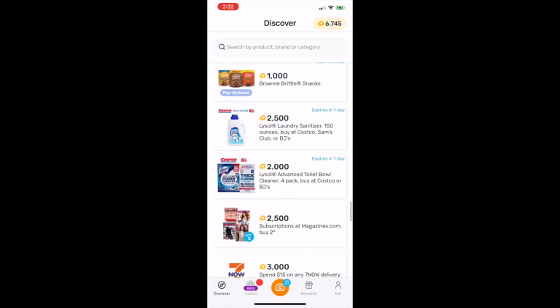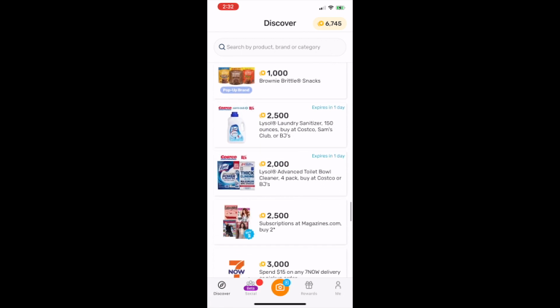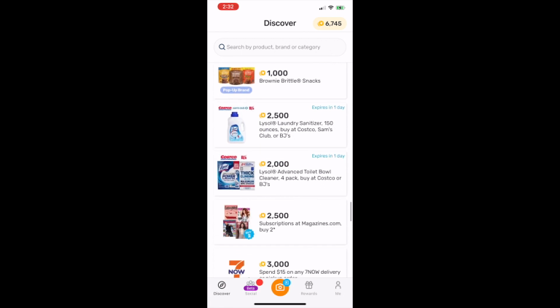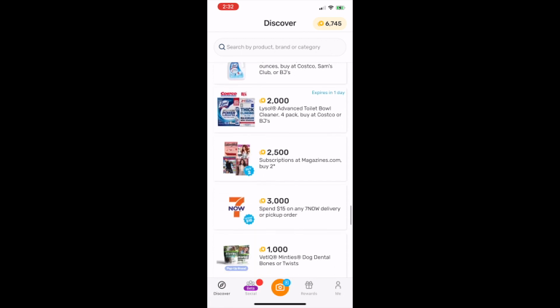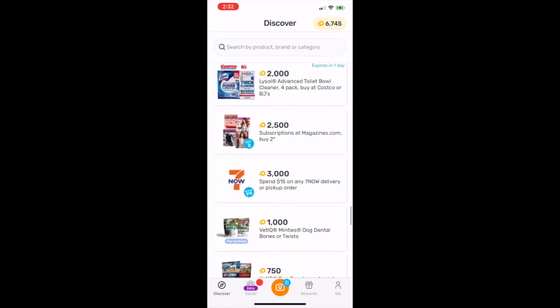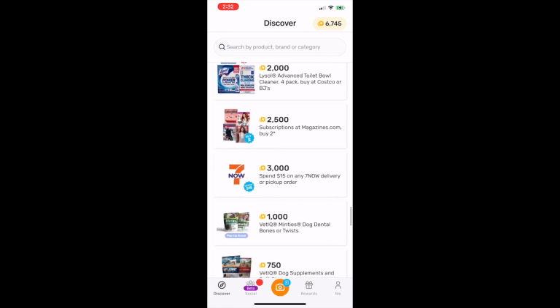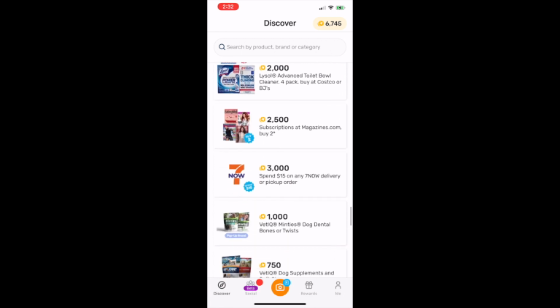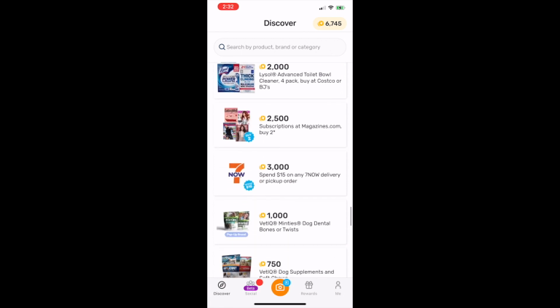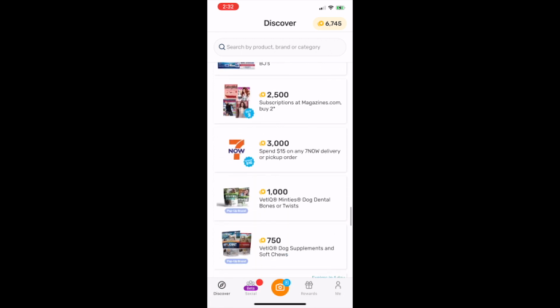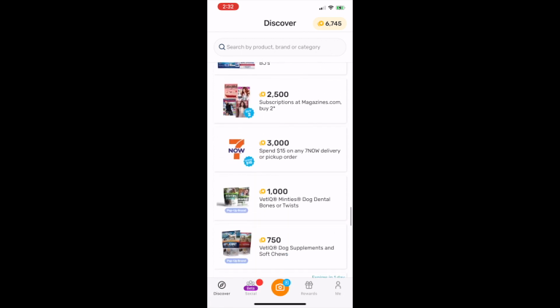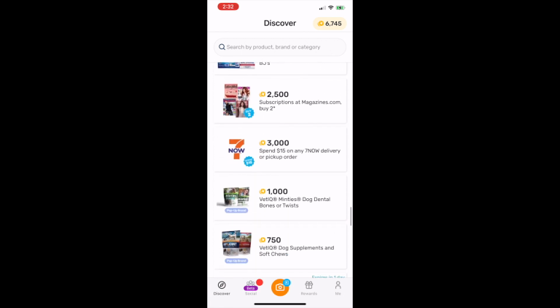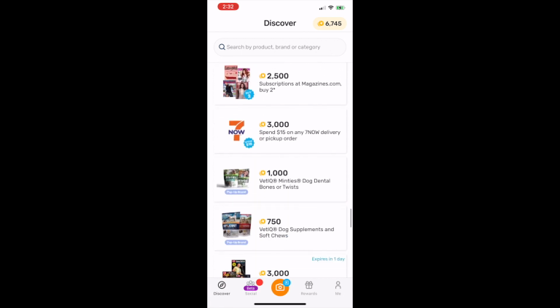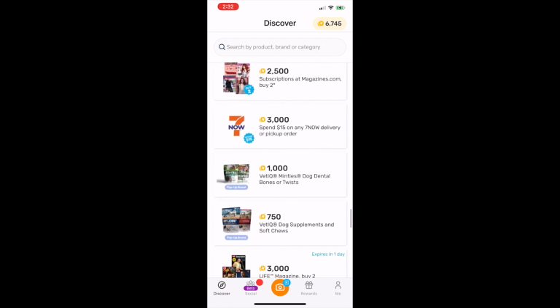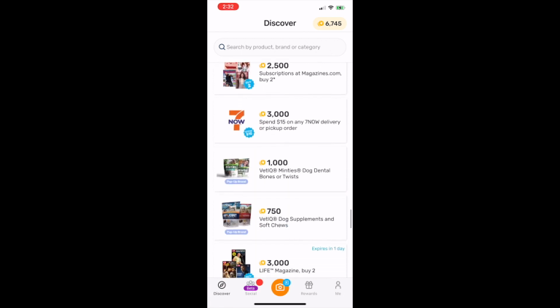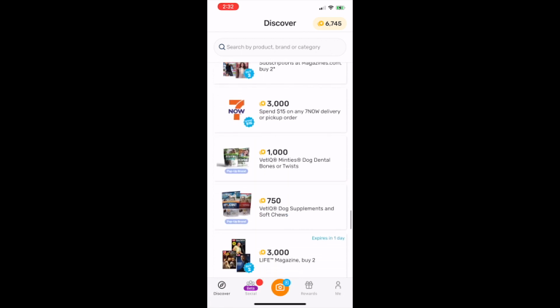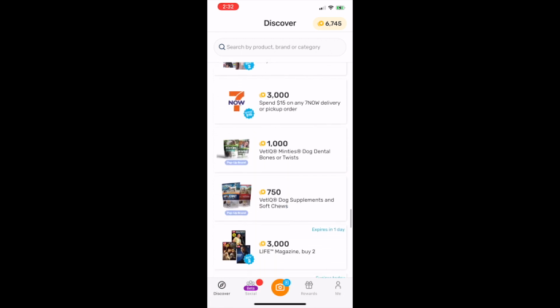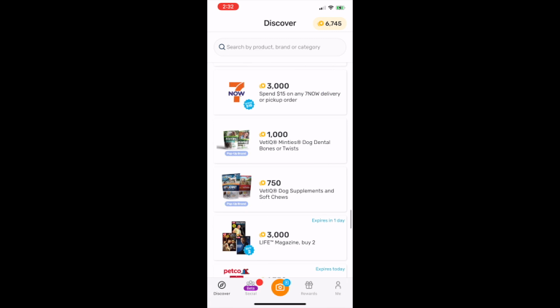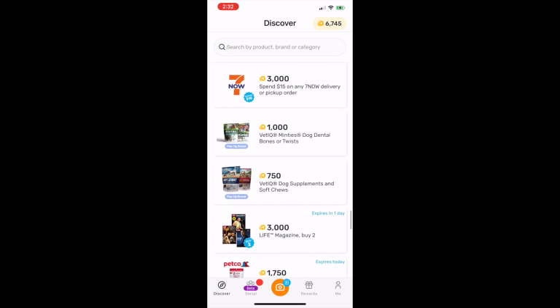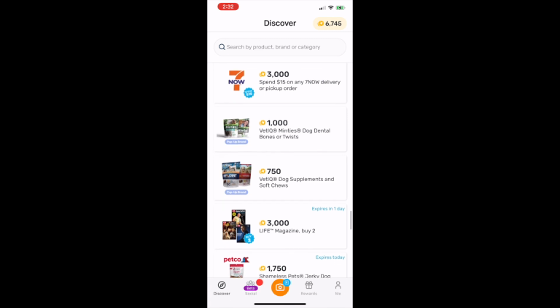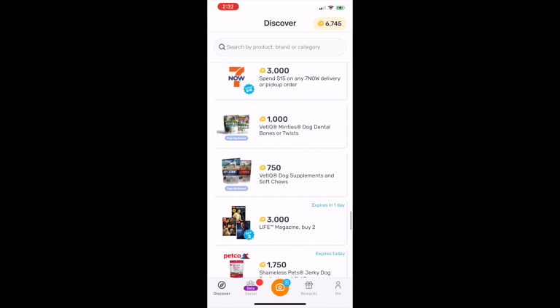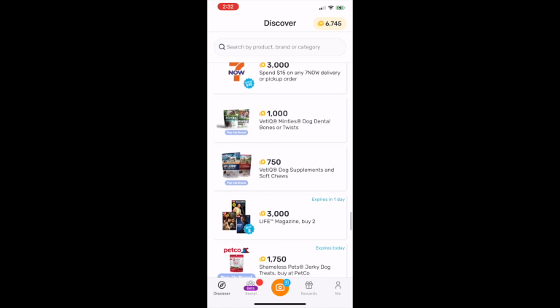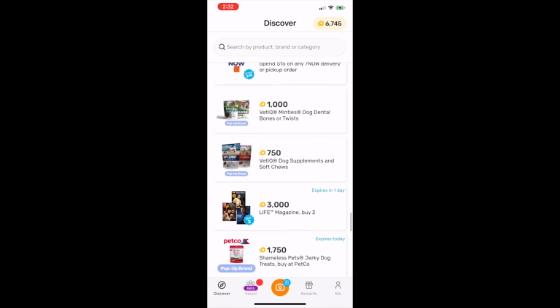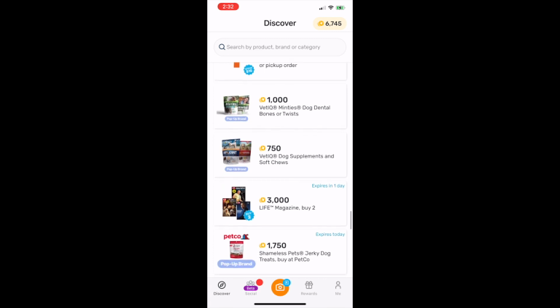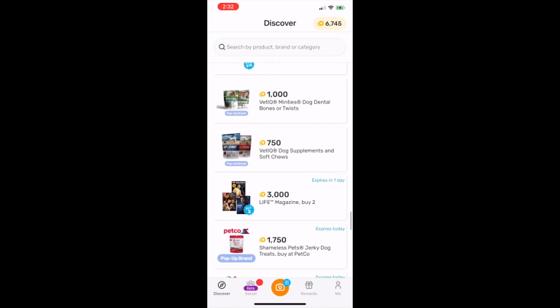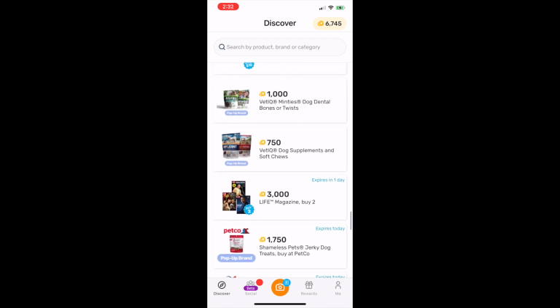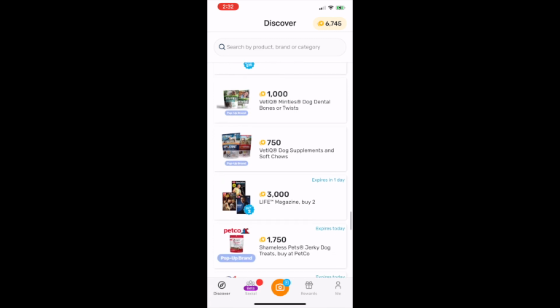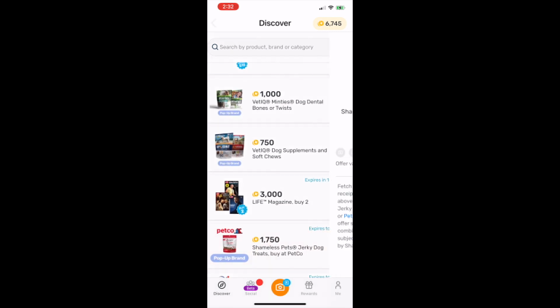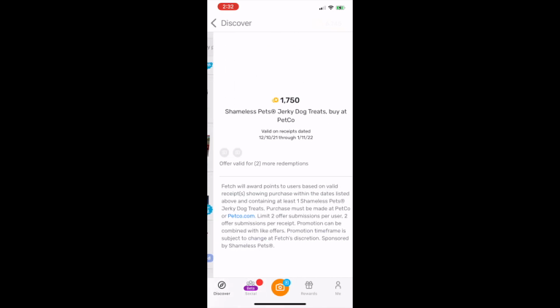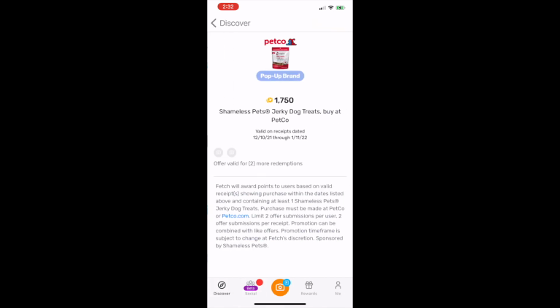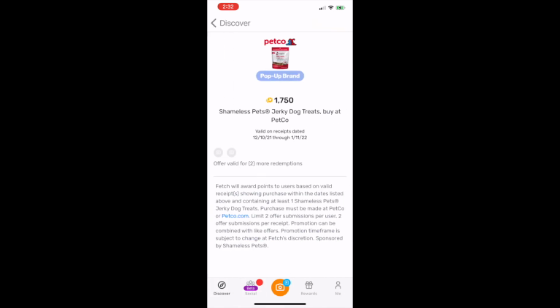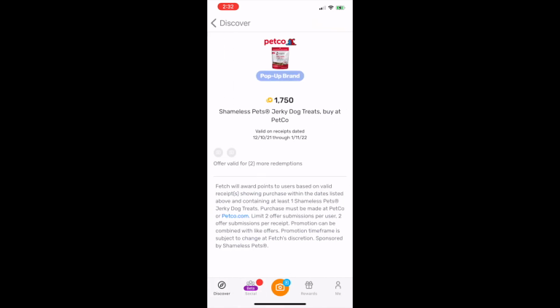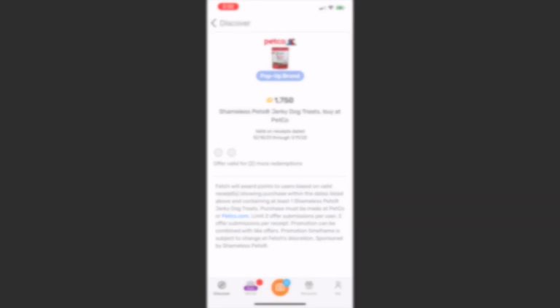When you sign up using my sign-up link, you will earn a bonus point. Link will be down below in the description box.